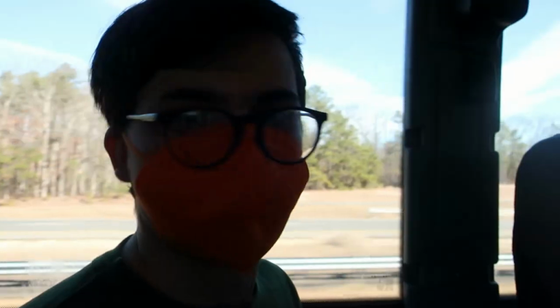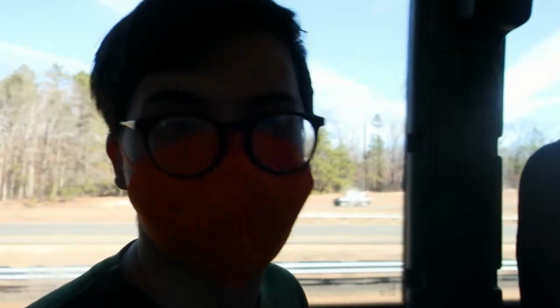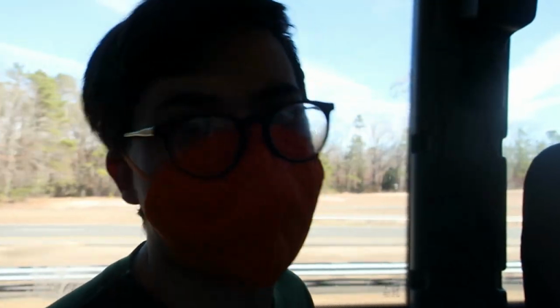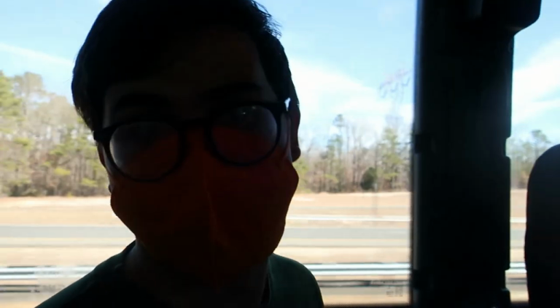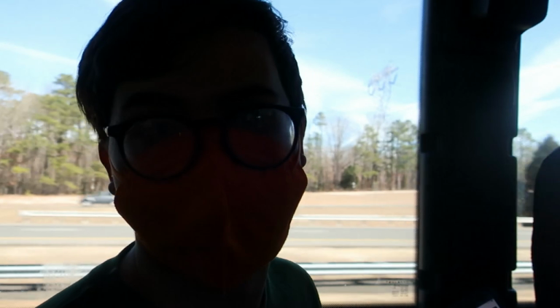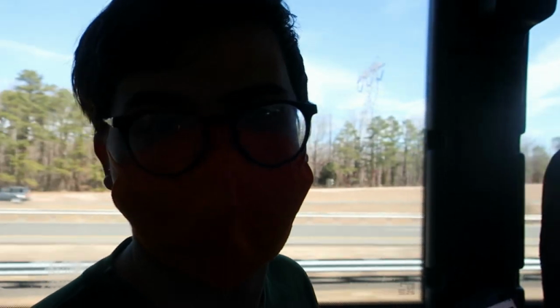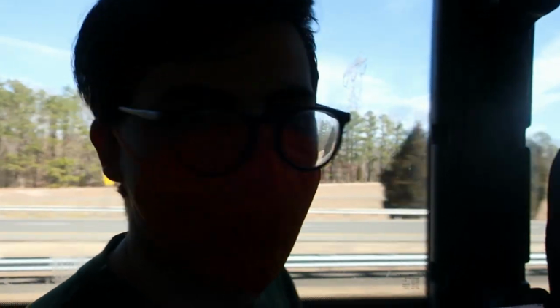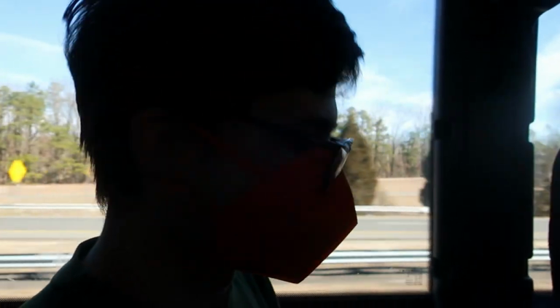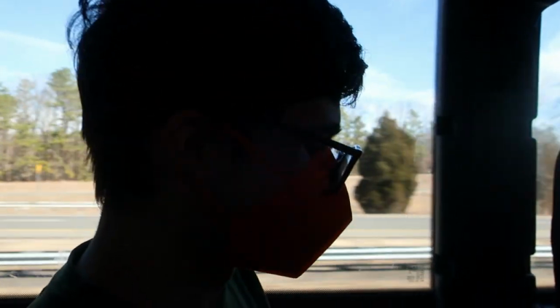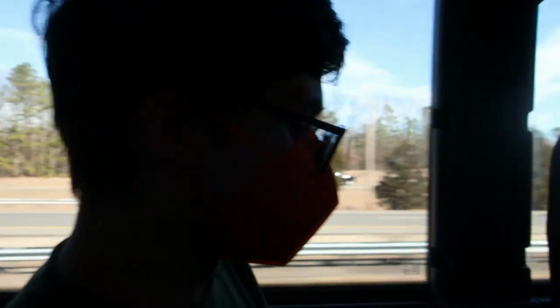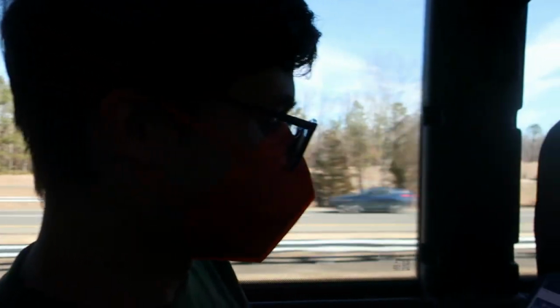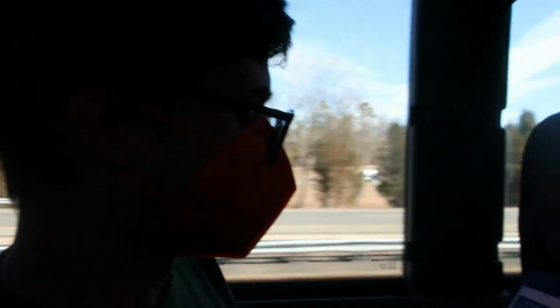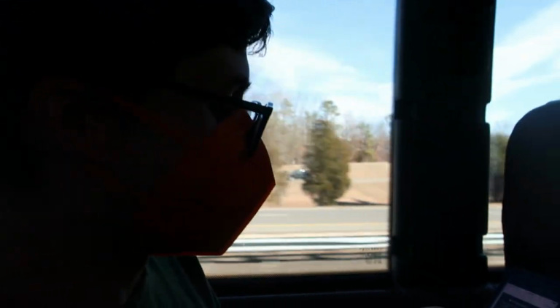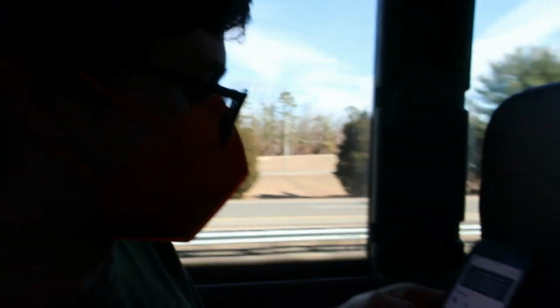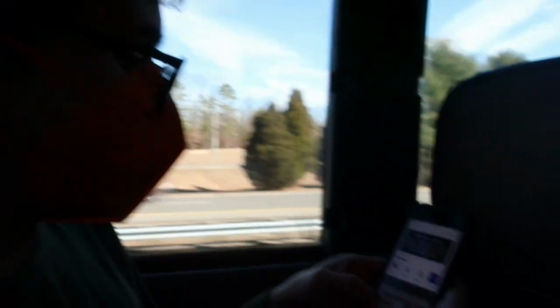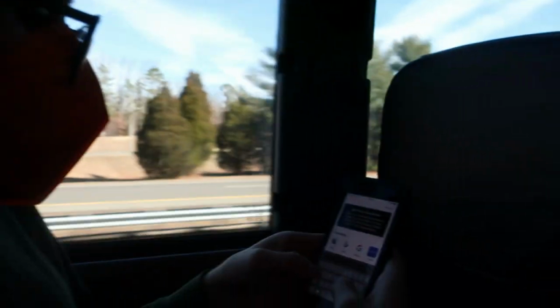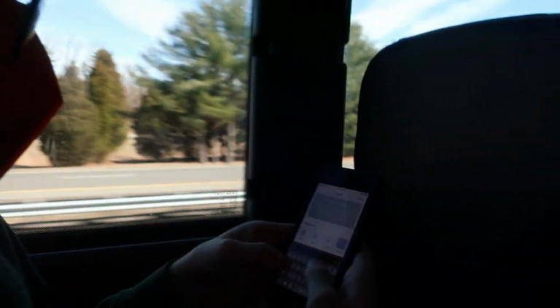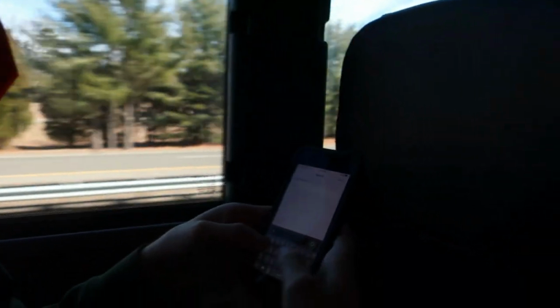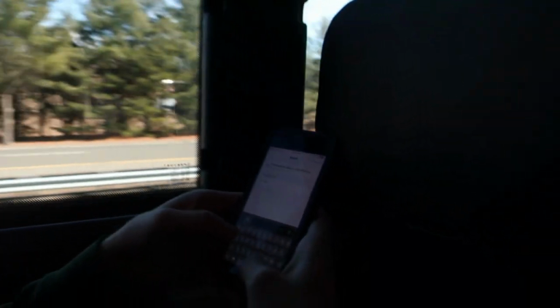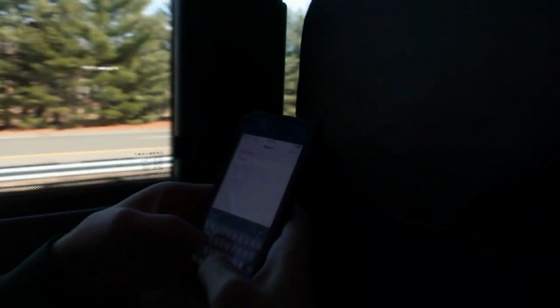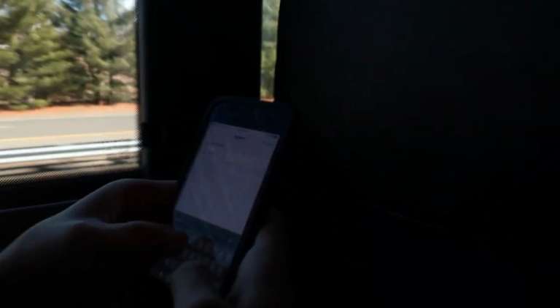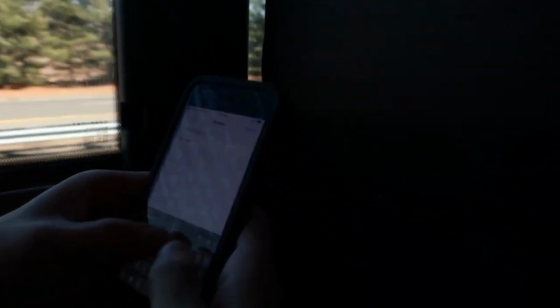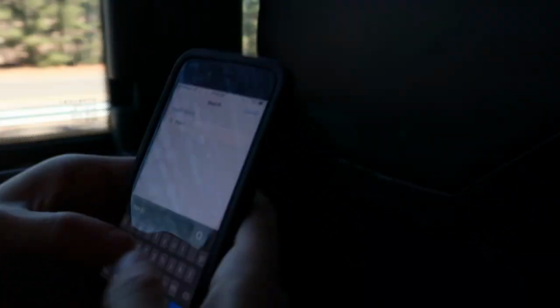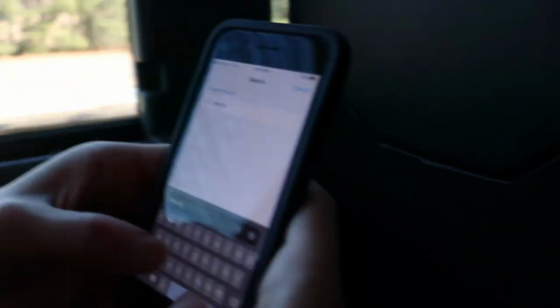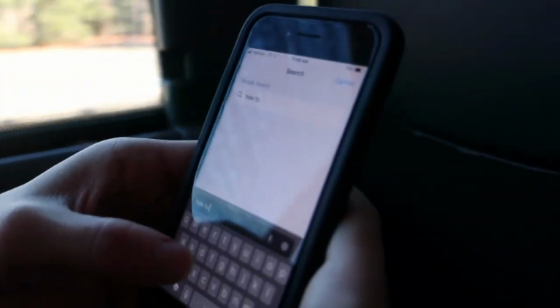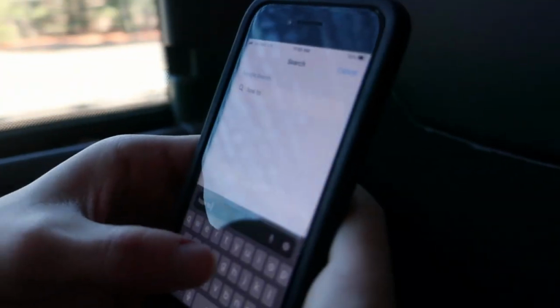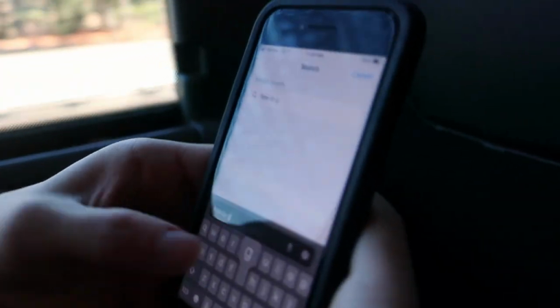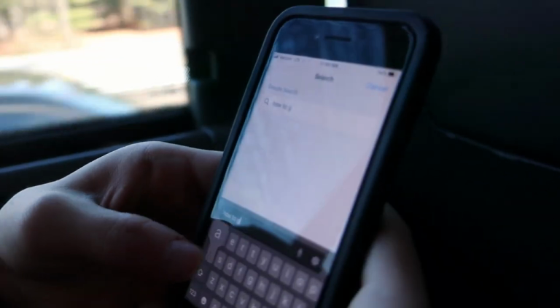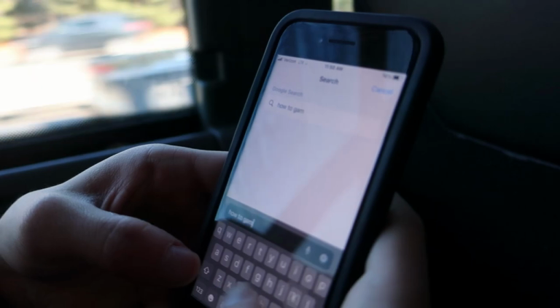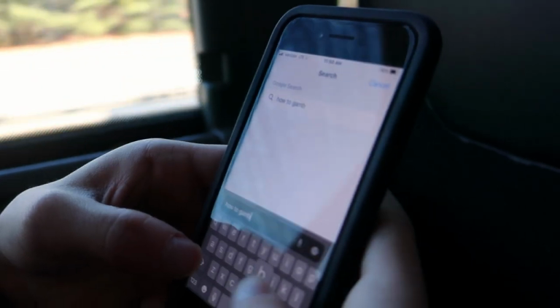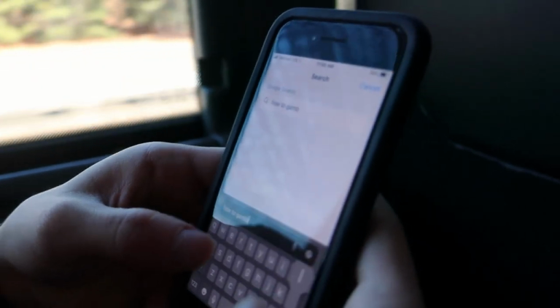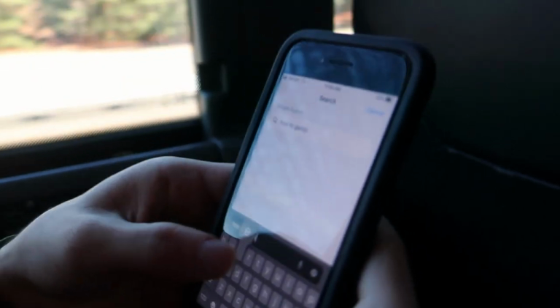I've never done this before so I think I'm gonna need some help — how to gamble.